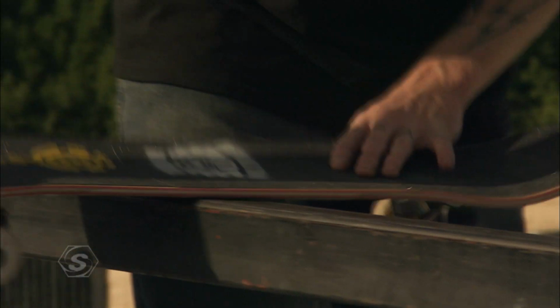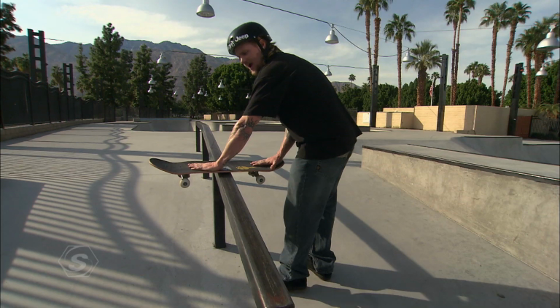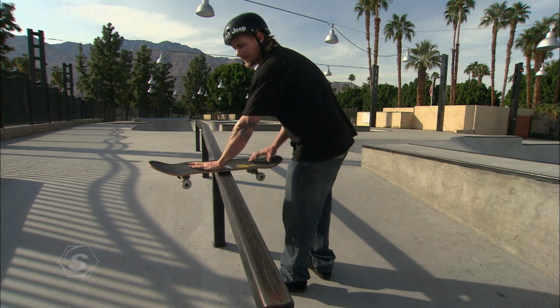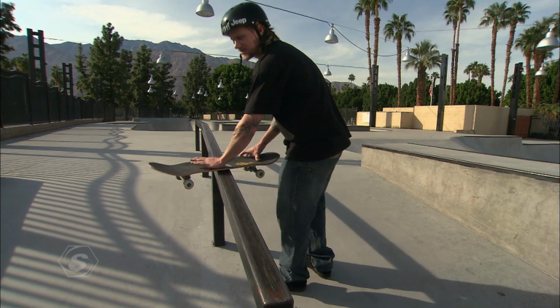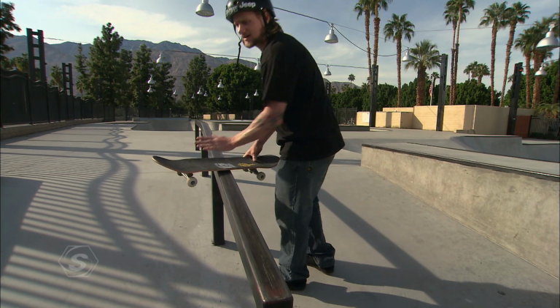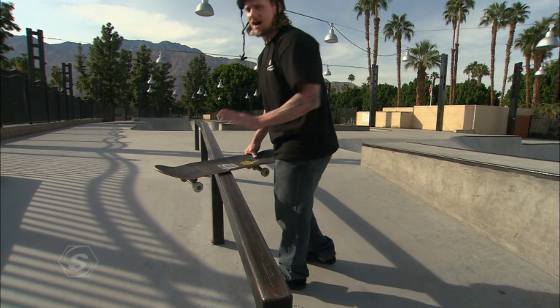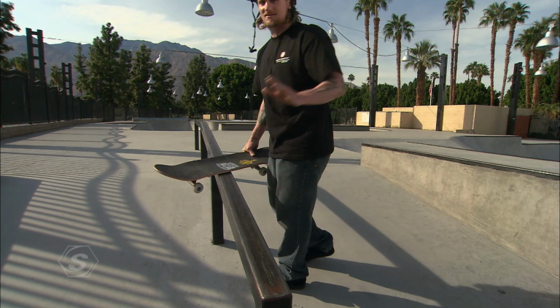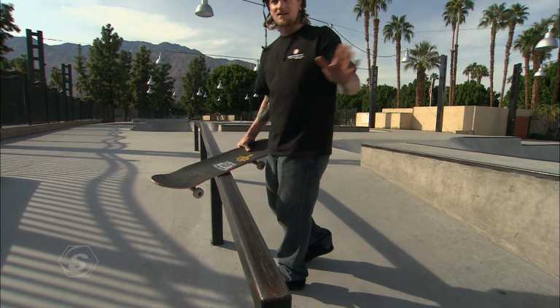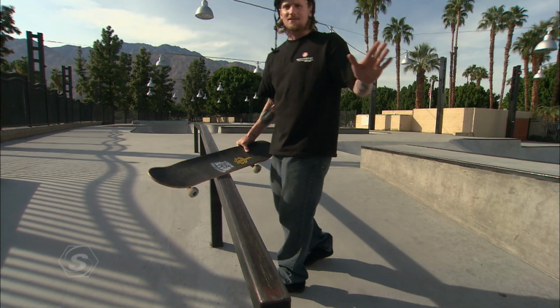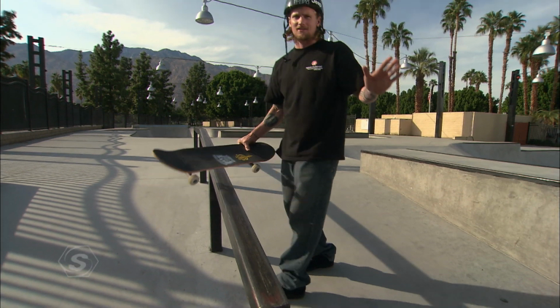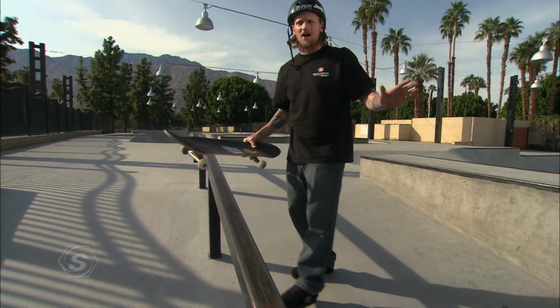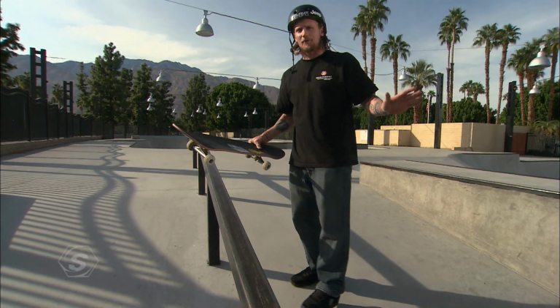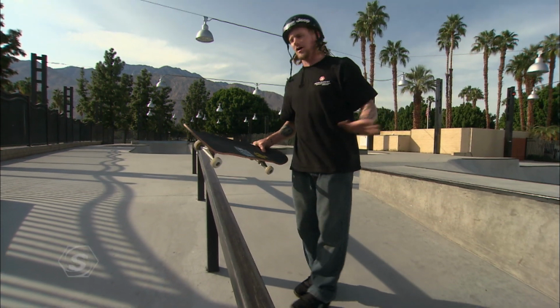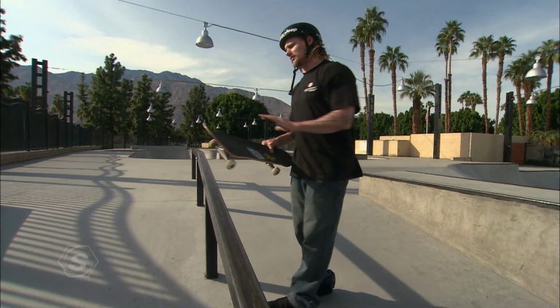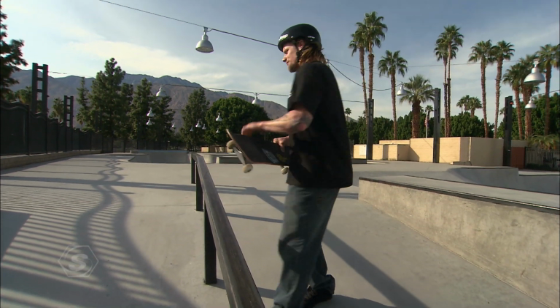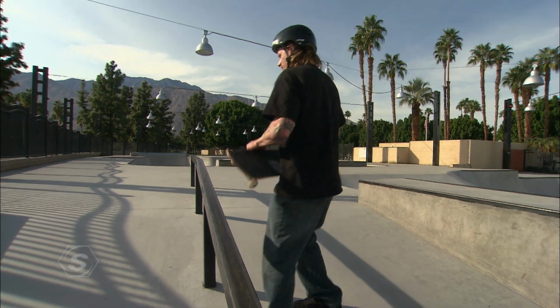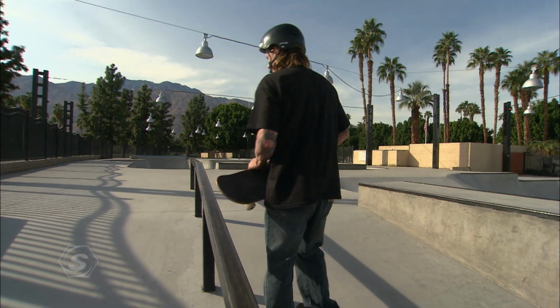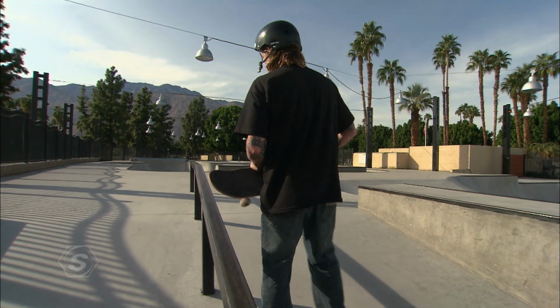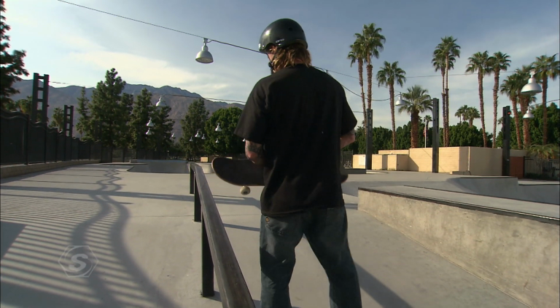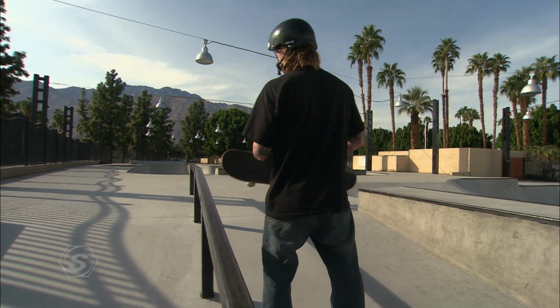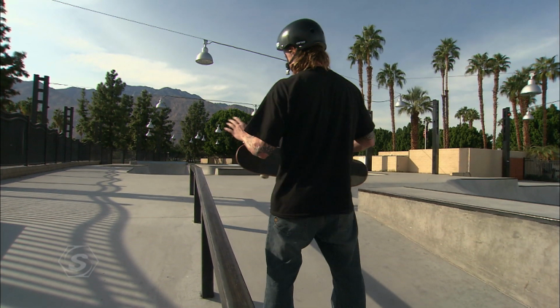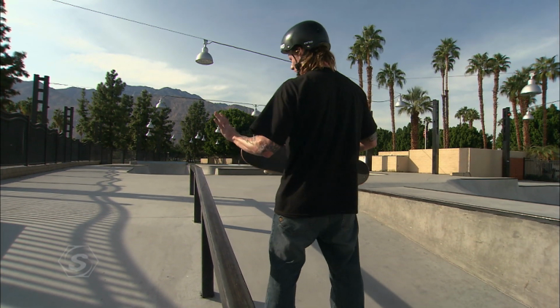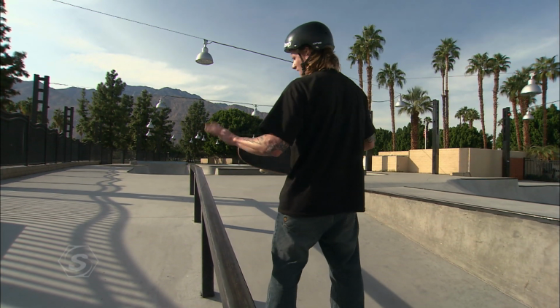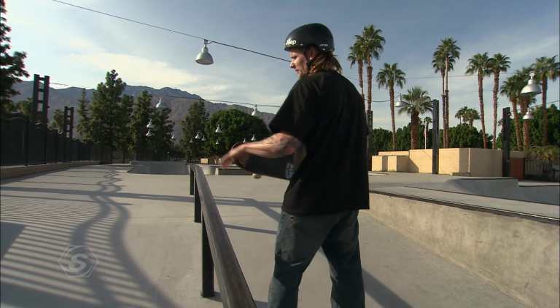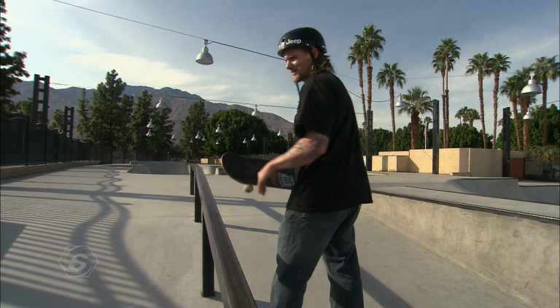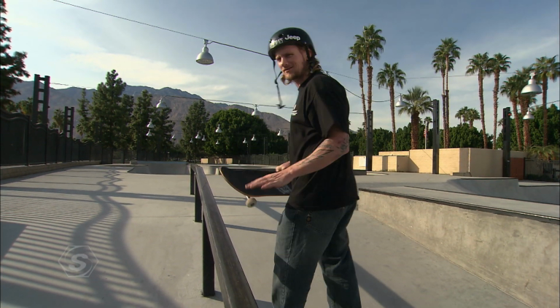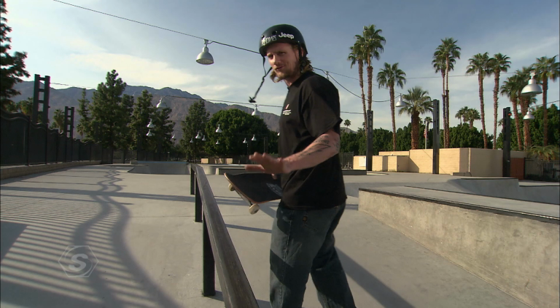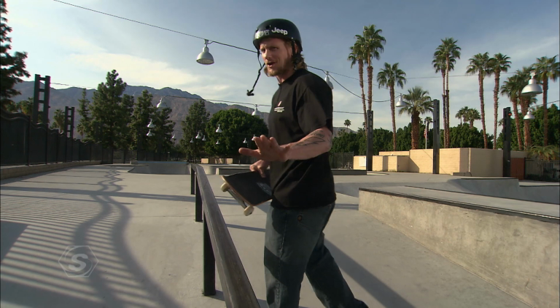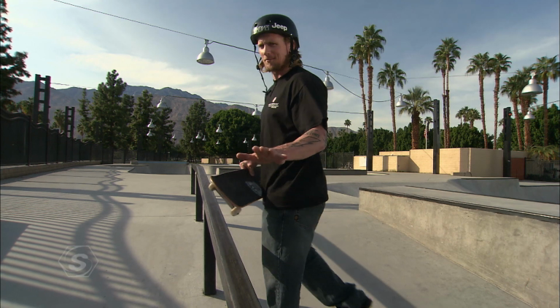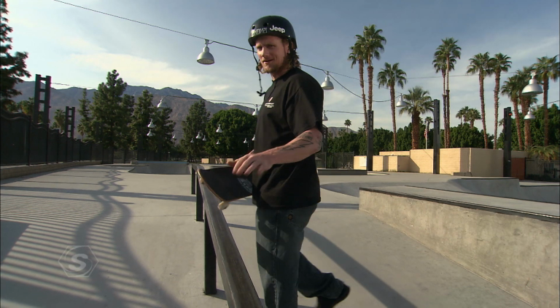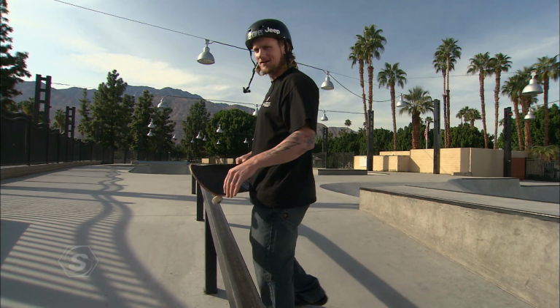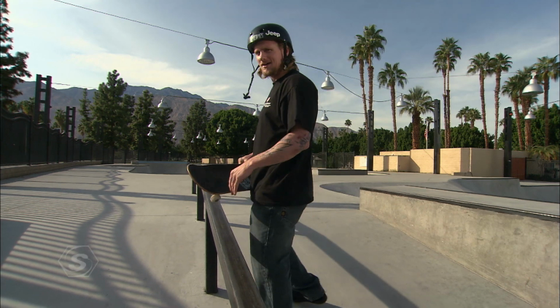I have seen guys slide a rail pretty much blind backwards. I don't recommend it.